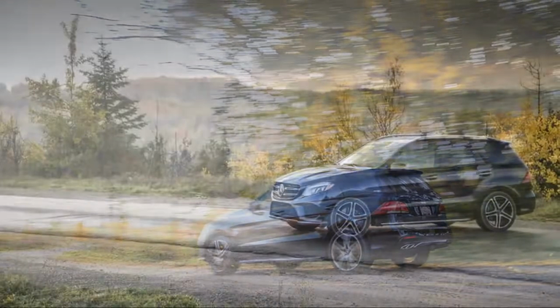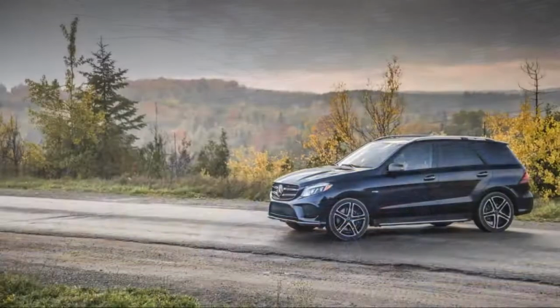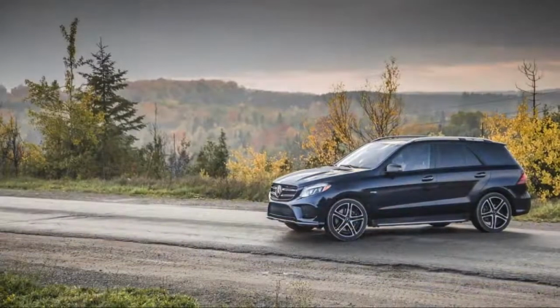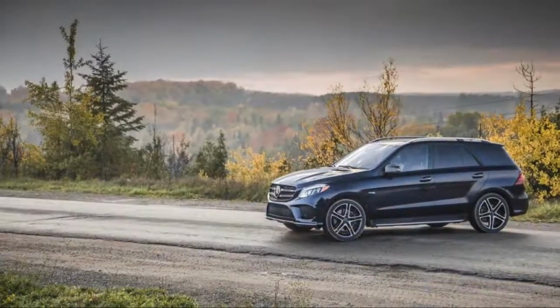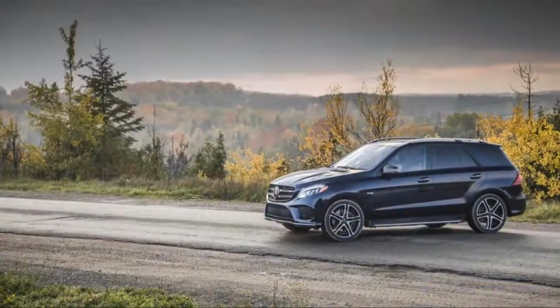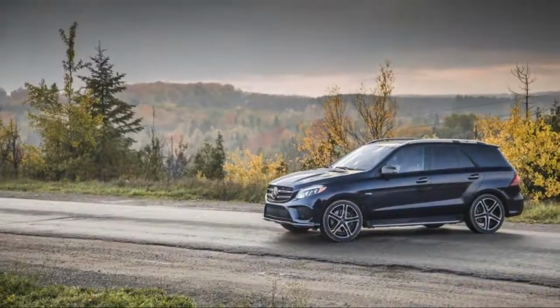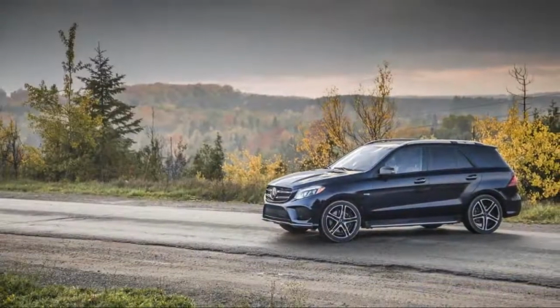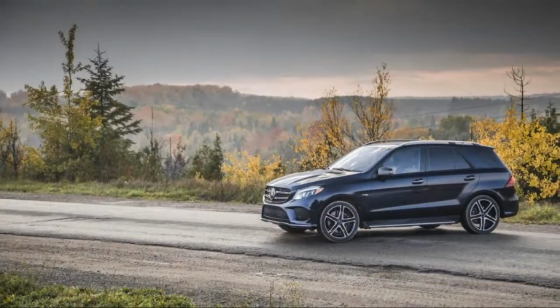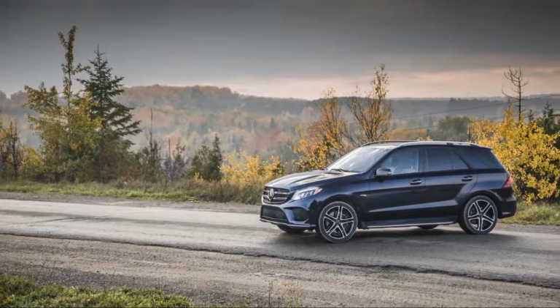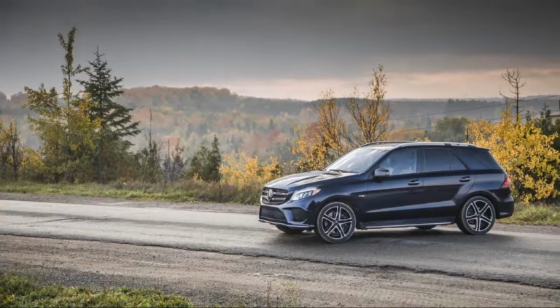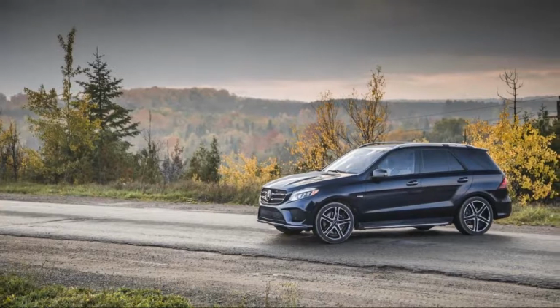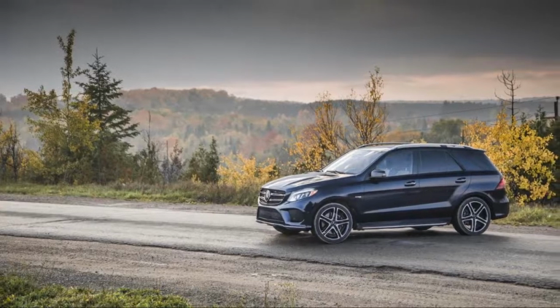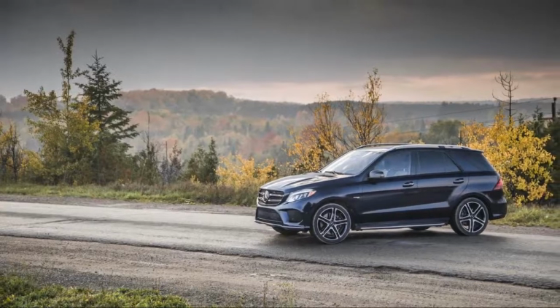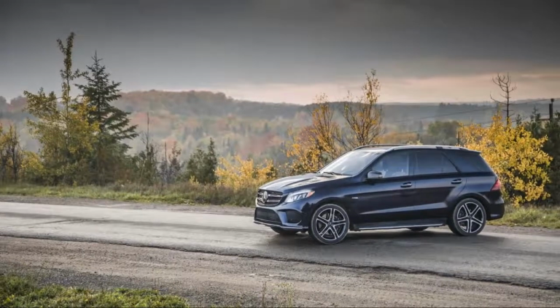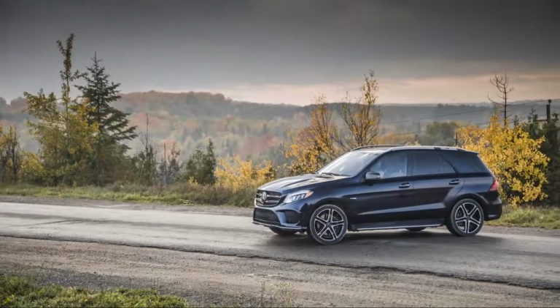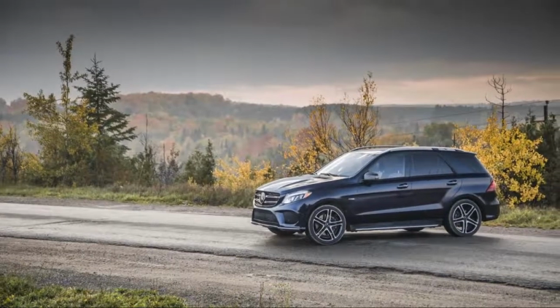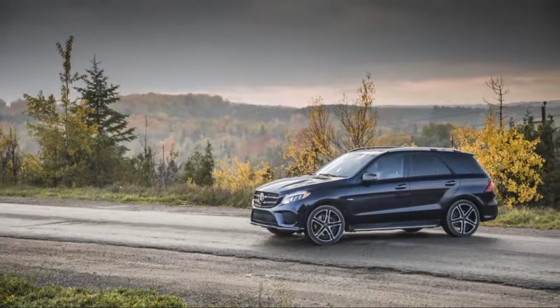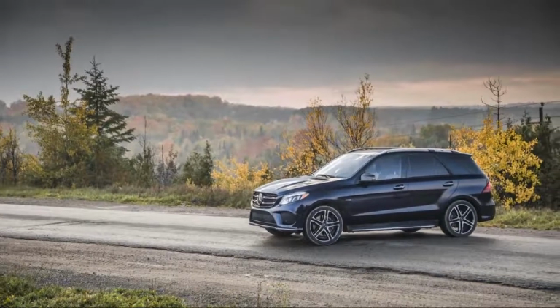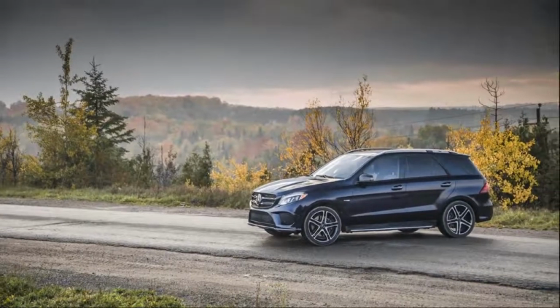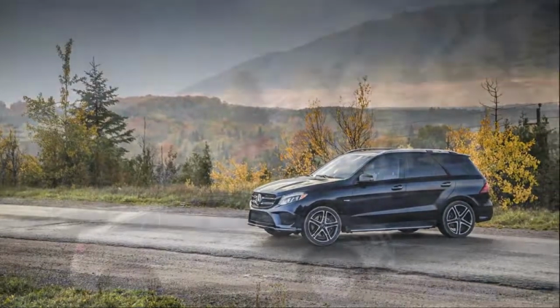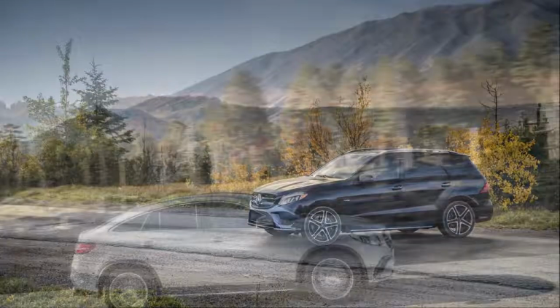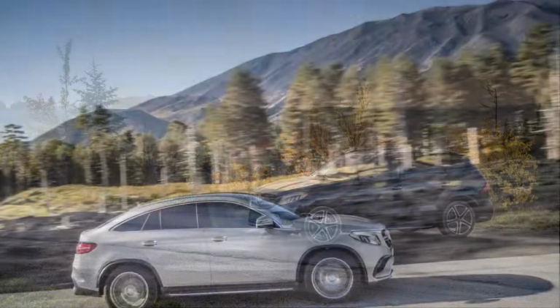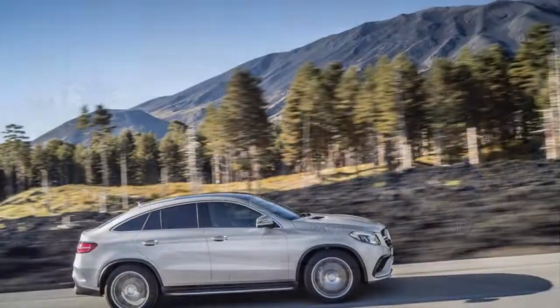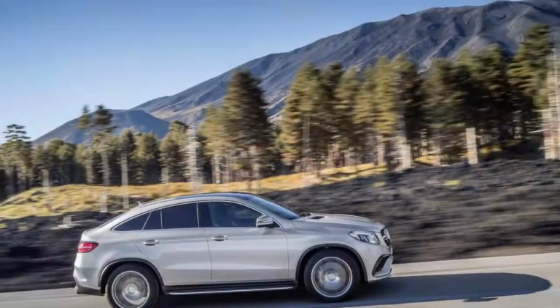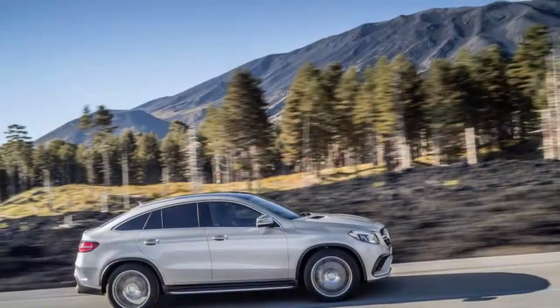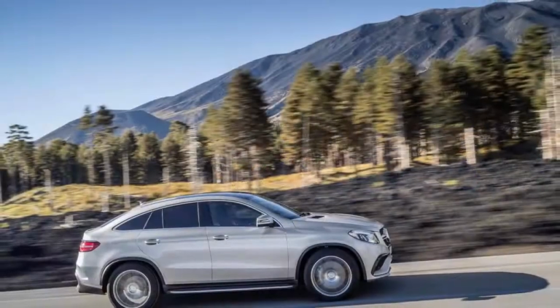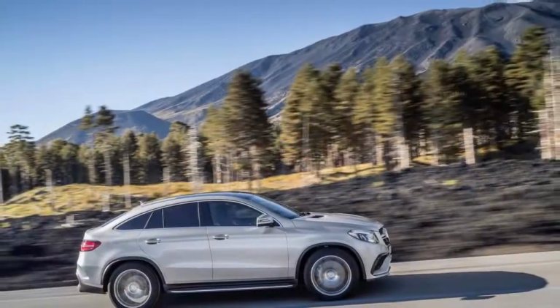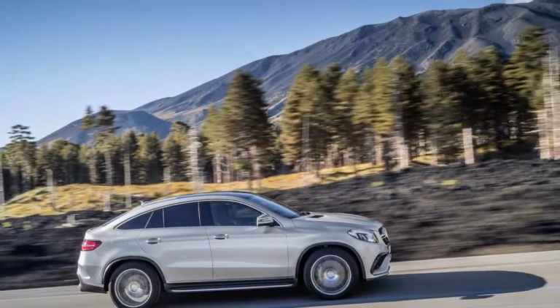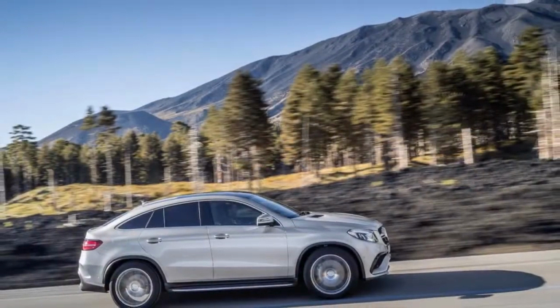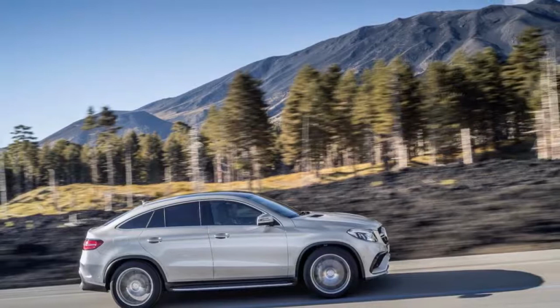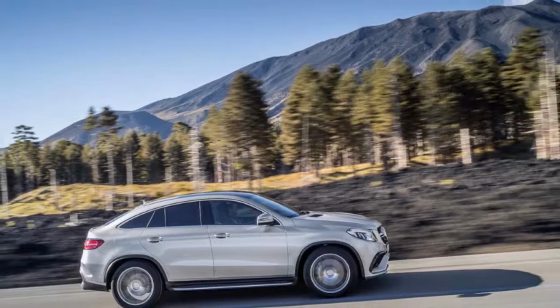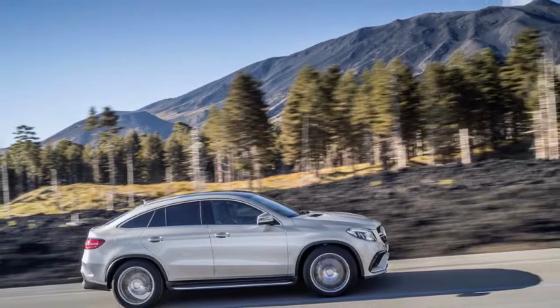Coupes have a more sleek roof that elongates the body but cuts into usable space. We prefer the wagon — we are not wastrels.